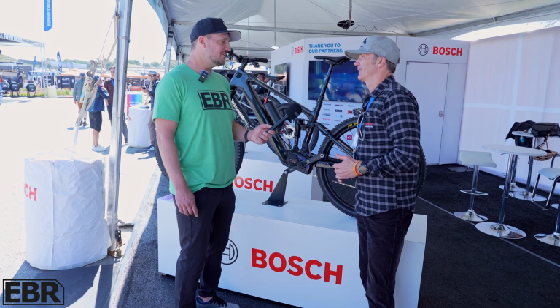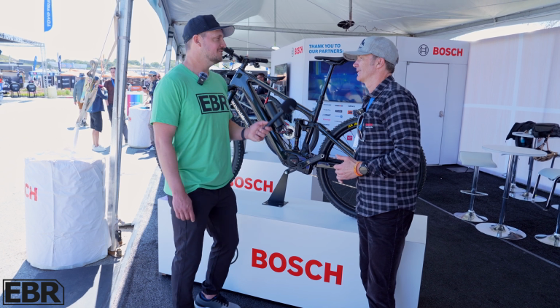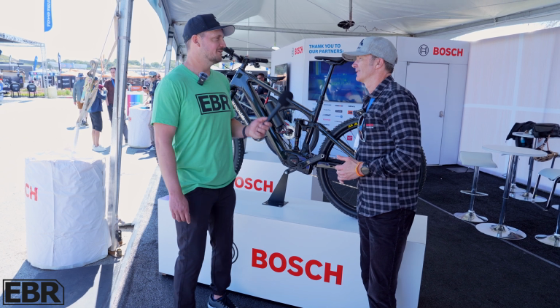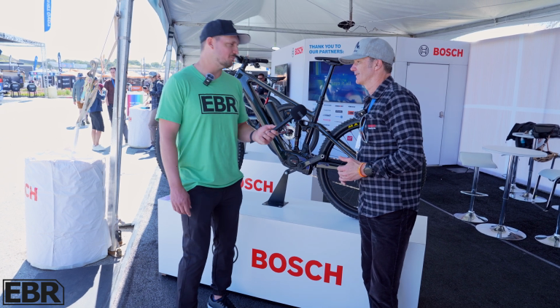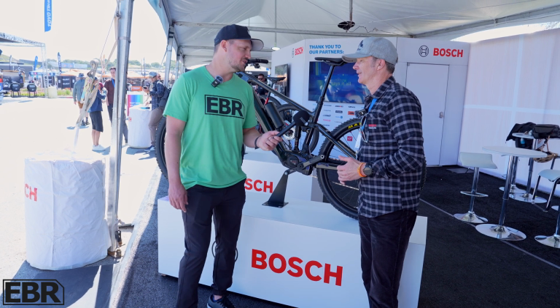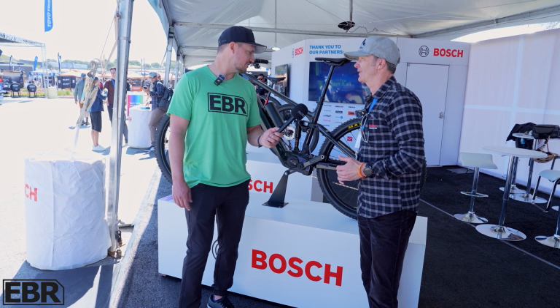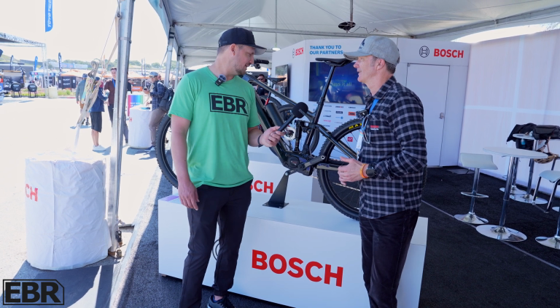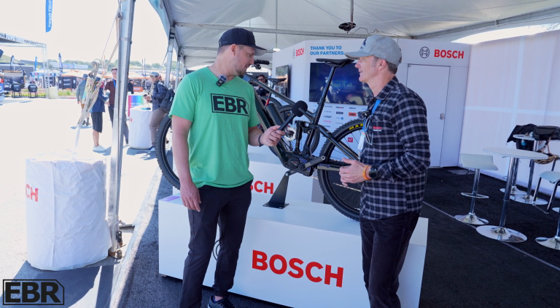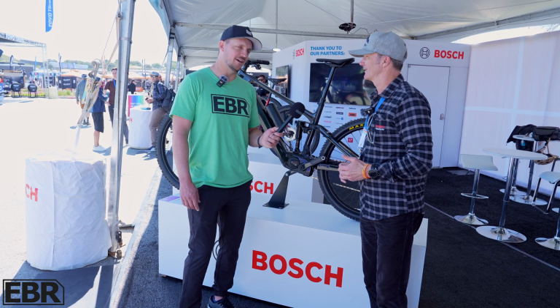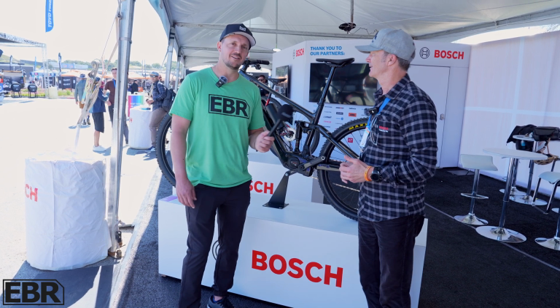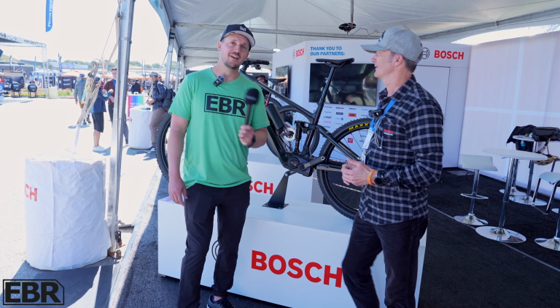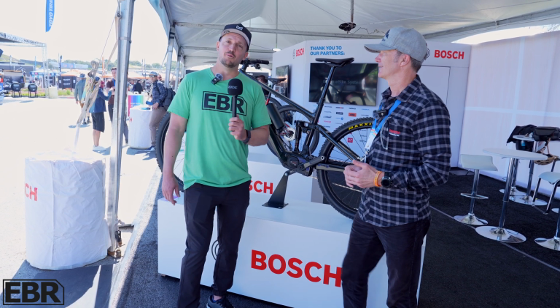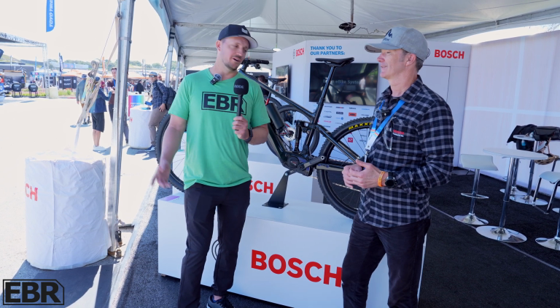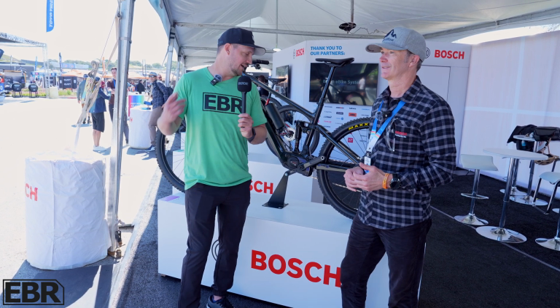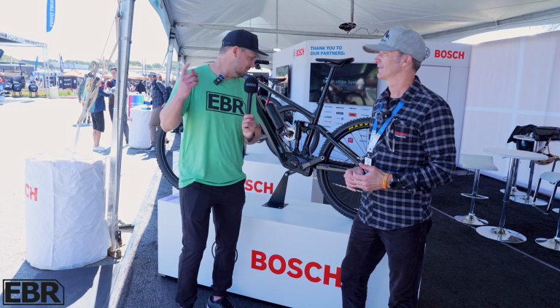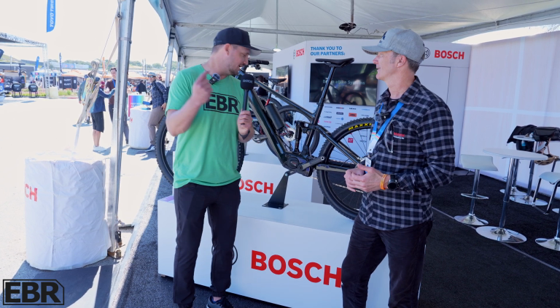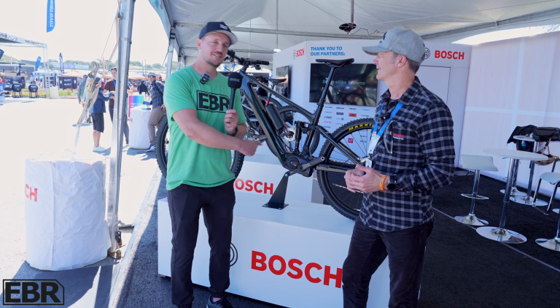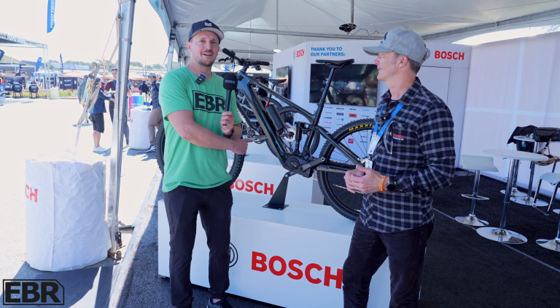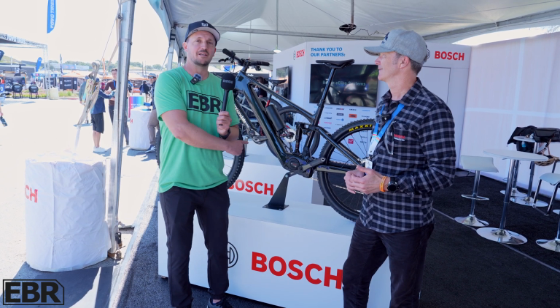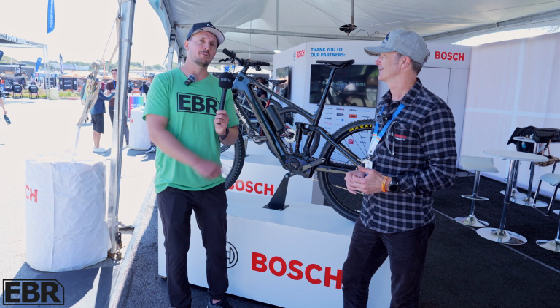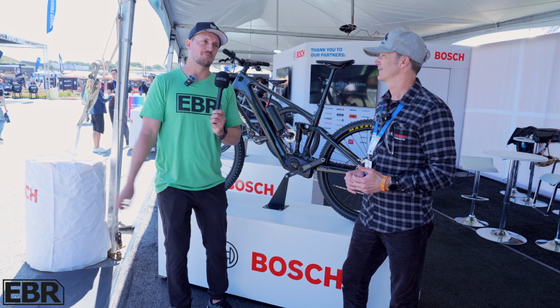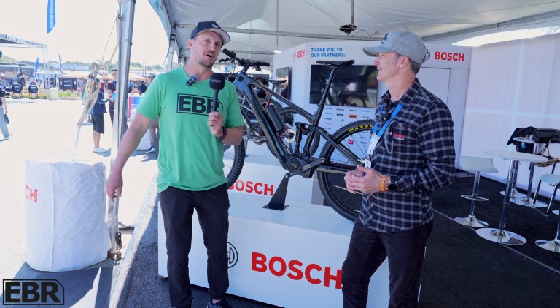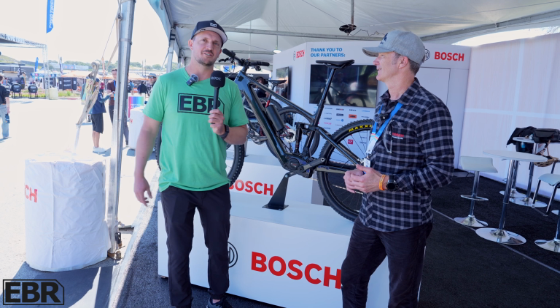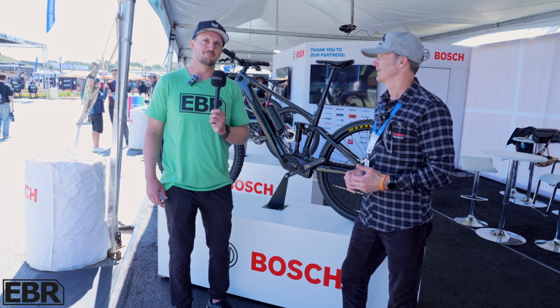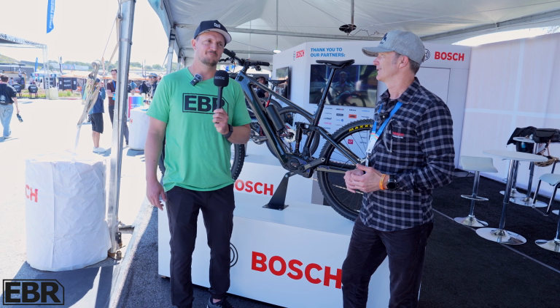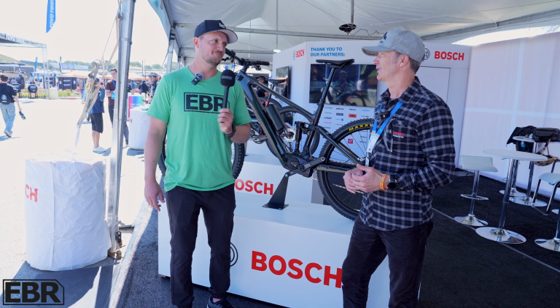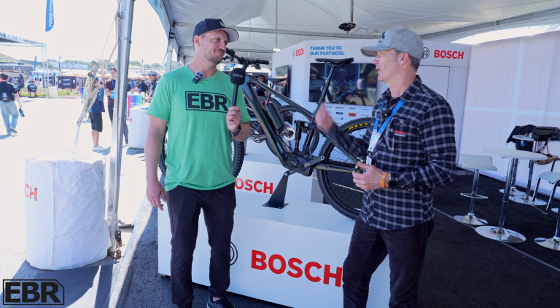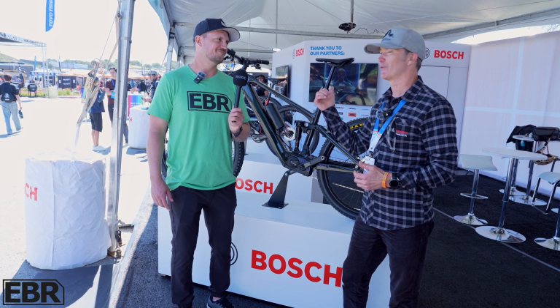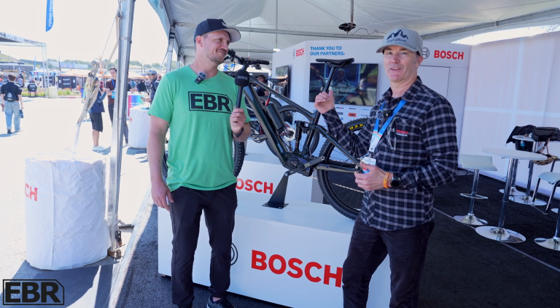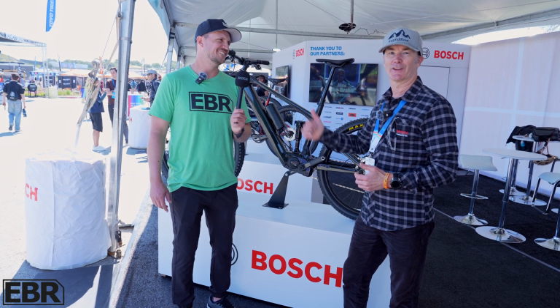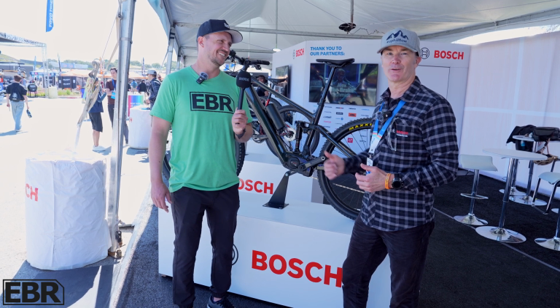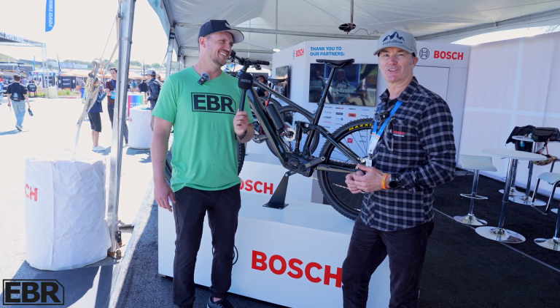Klaus, thank you — we appreciate your time. We're again very excited about this motor from Bosch. Go on the ride! Thank you very much.